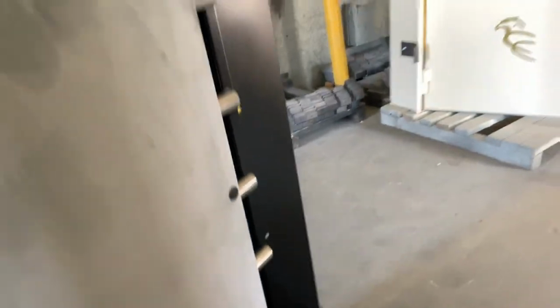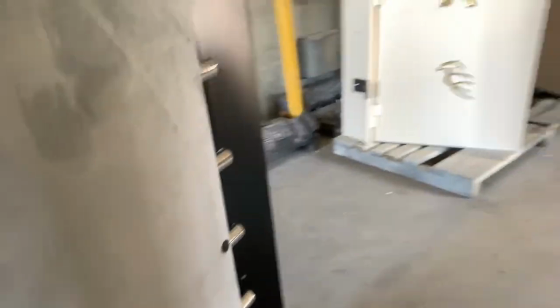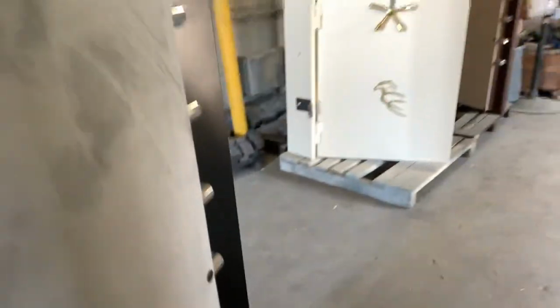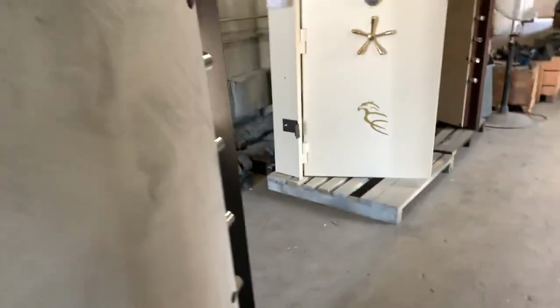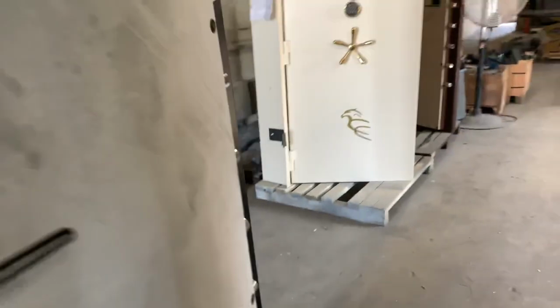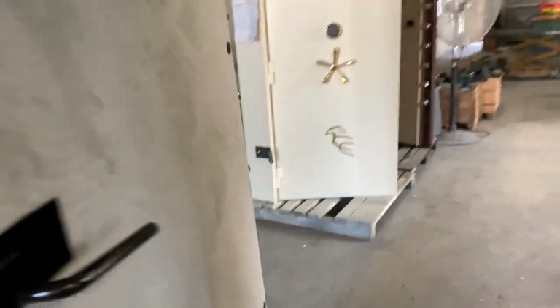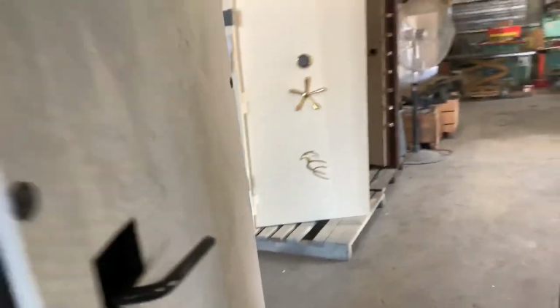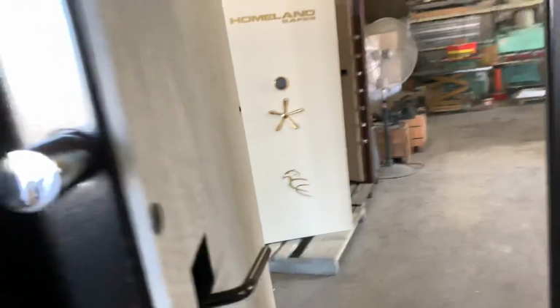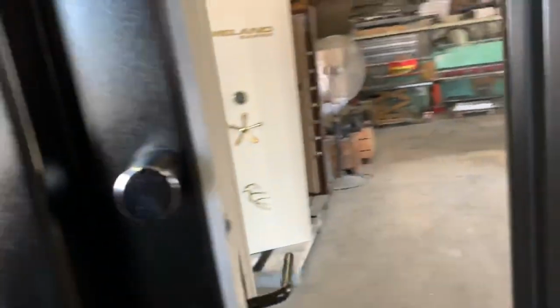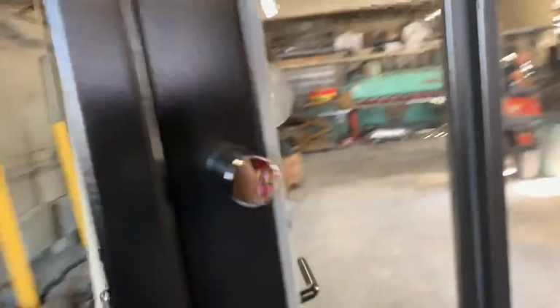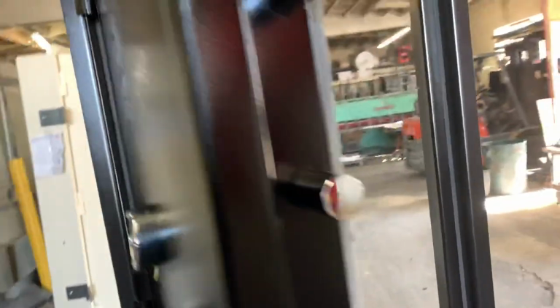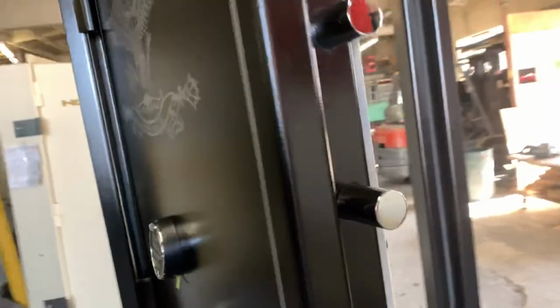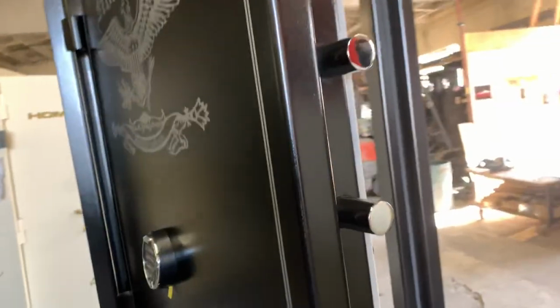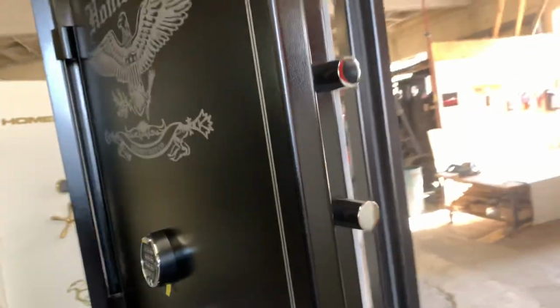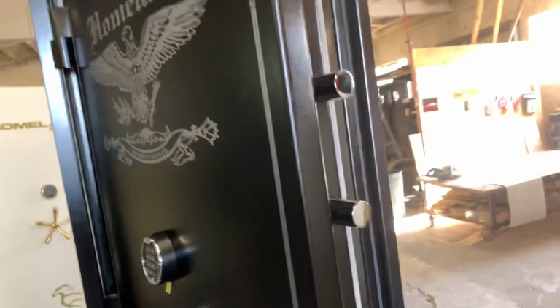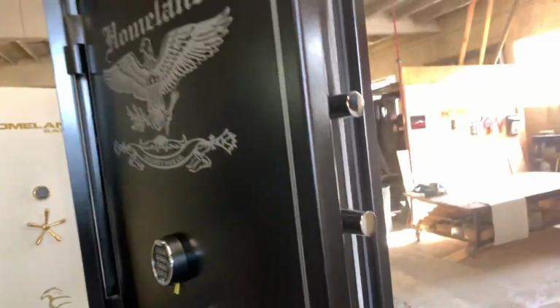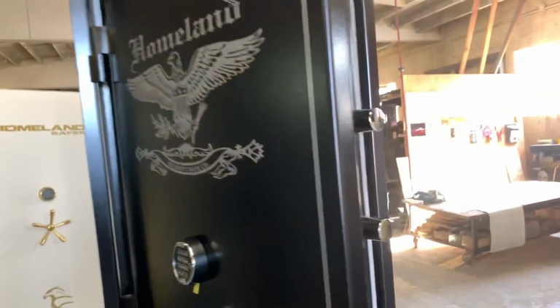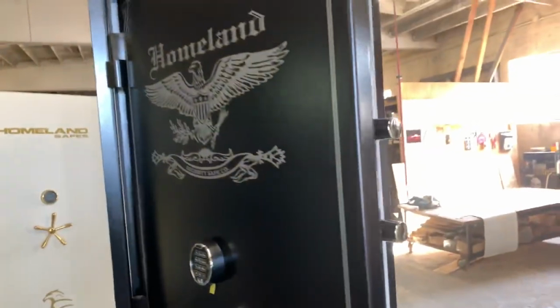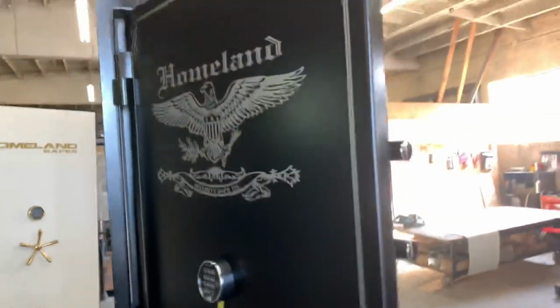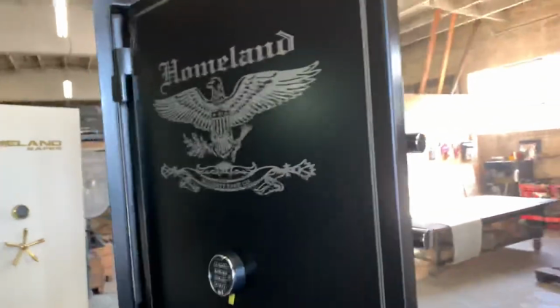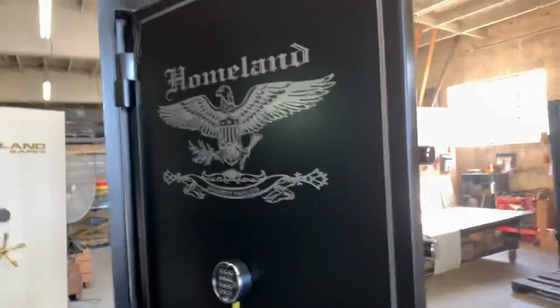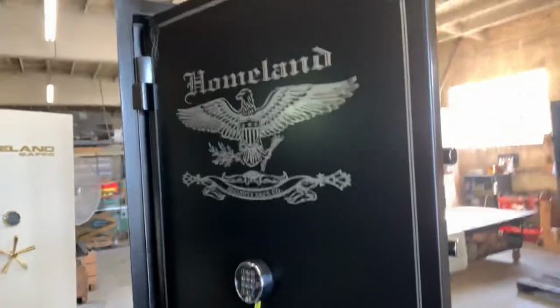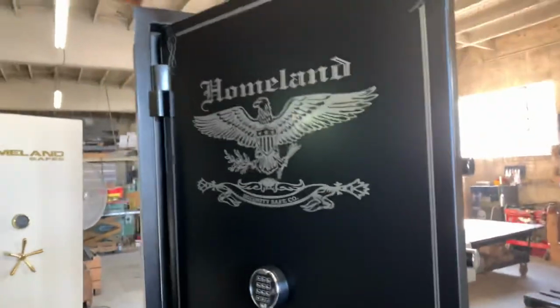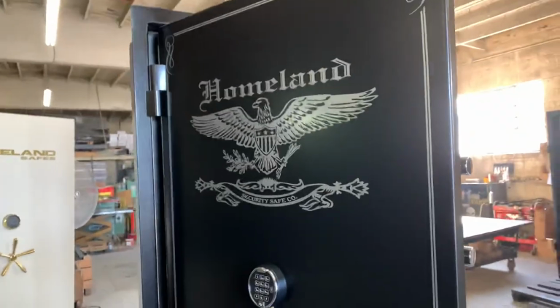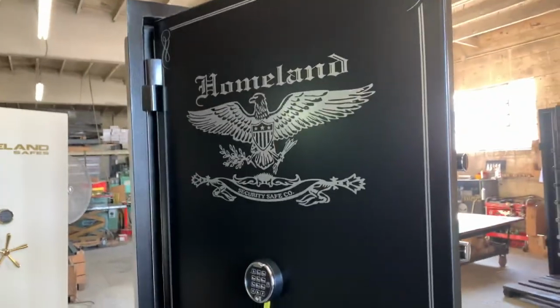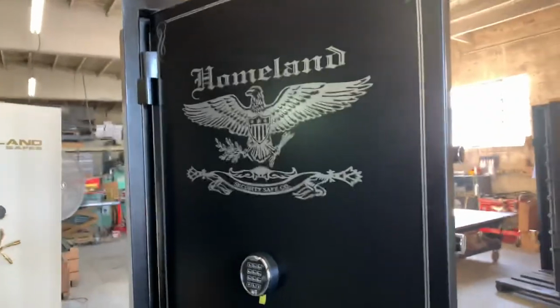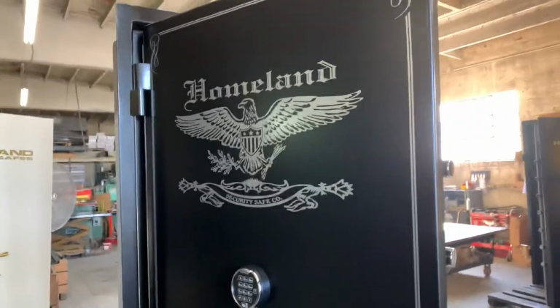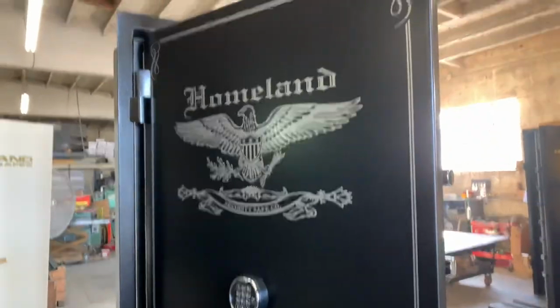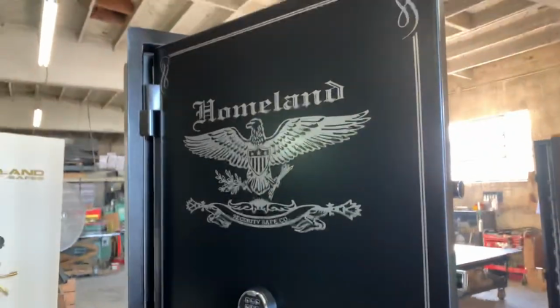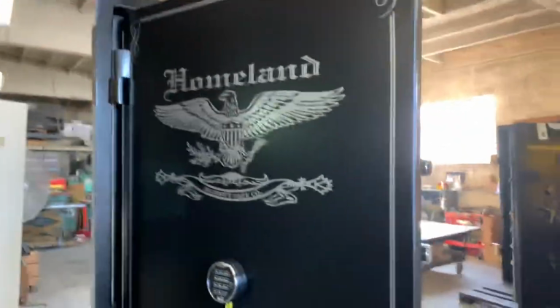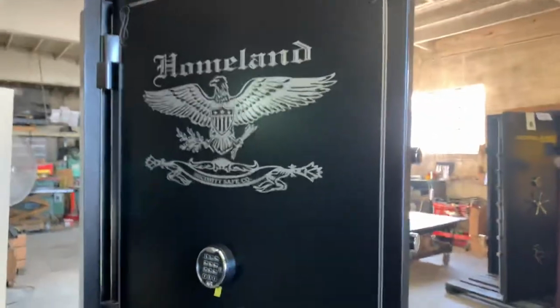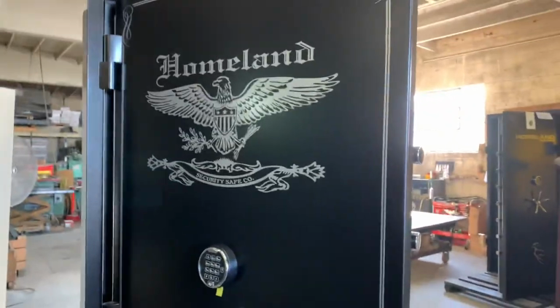If you have any questions, please give us a call. My name is Raymond and we're here at Homeland Safes. Thanks.